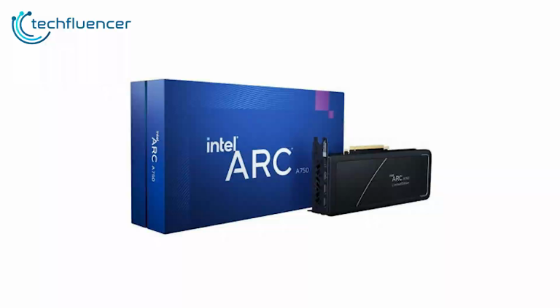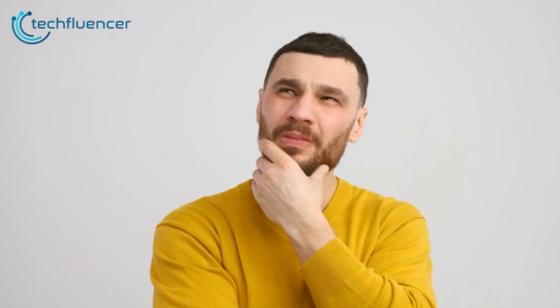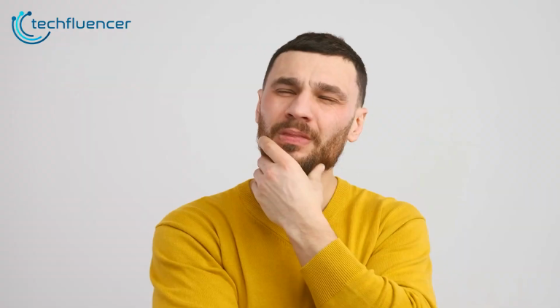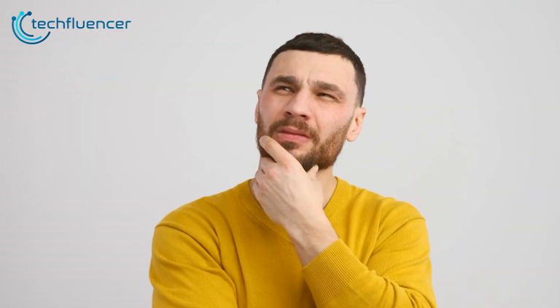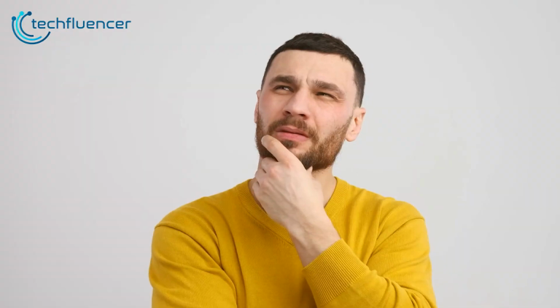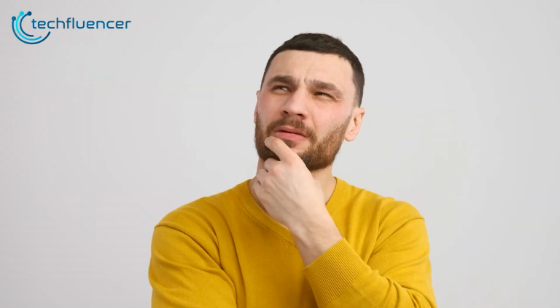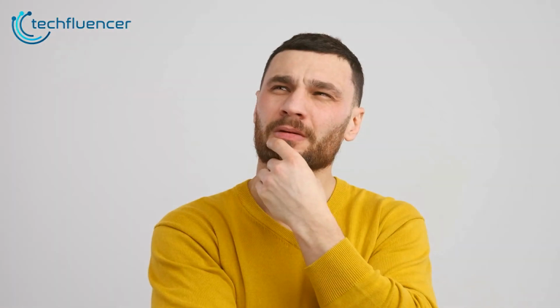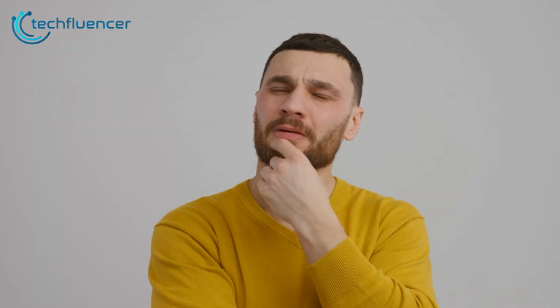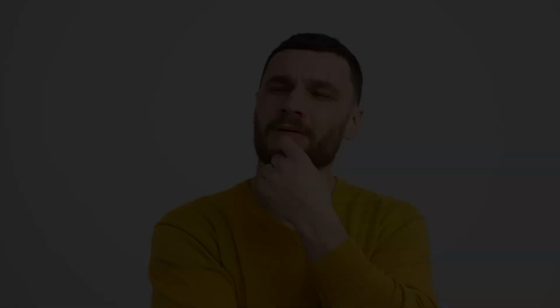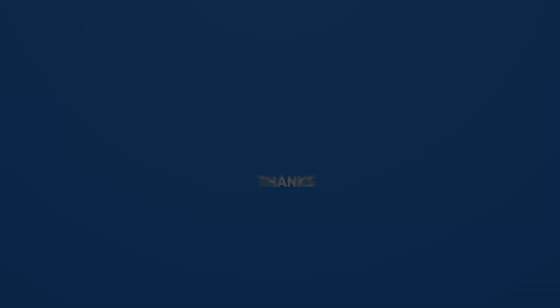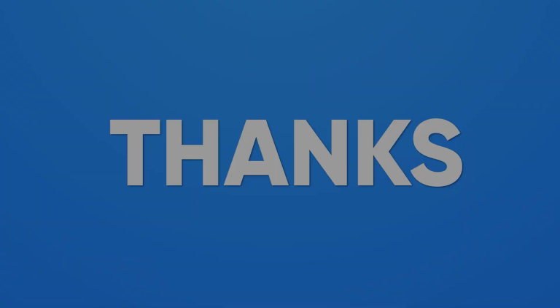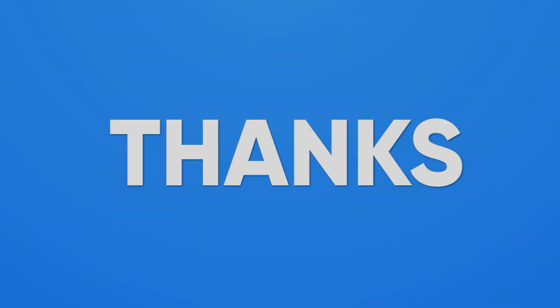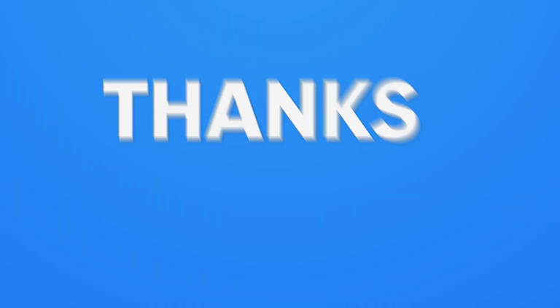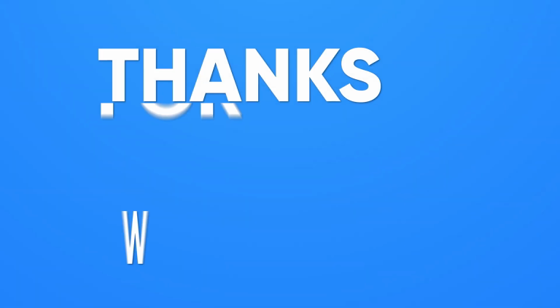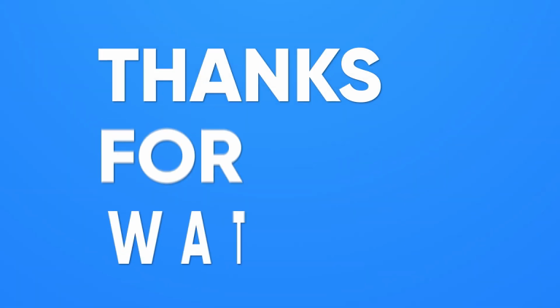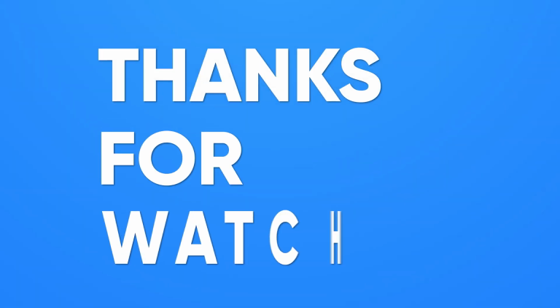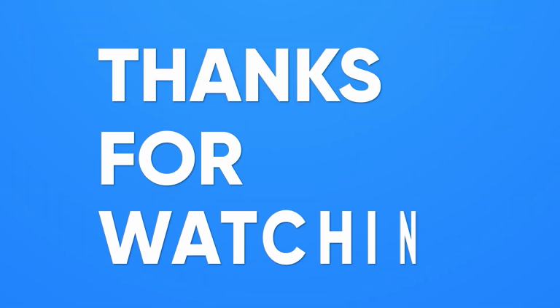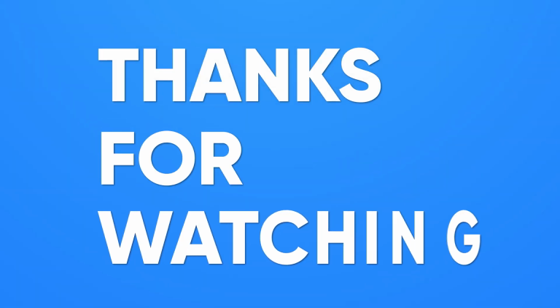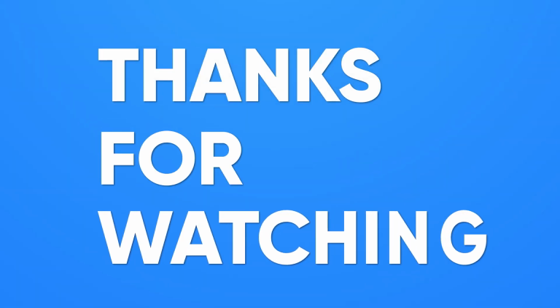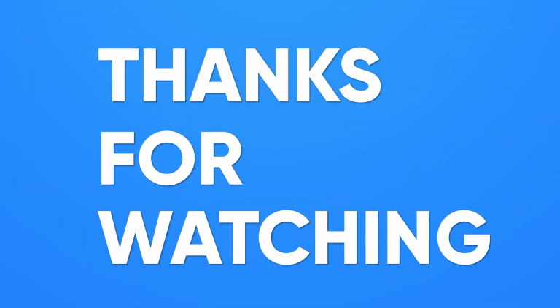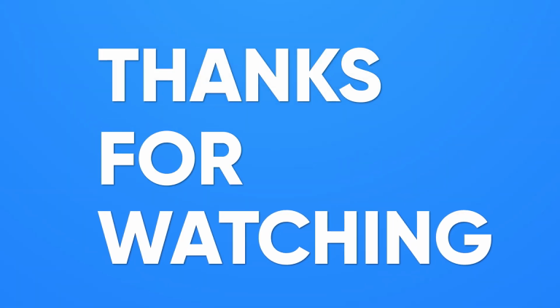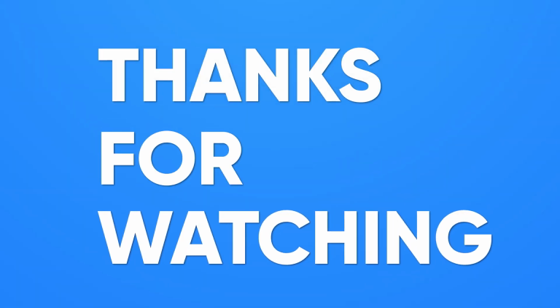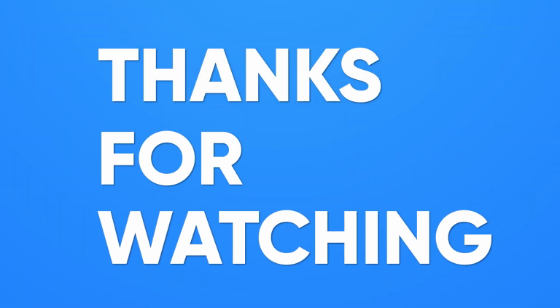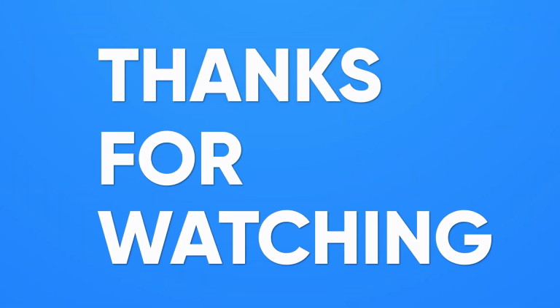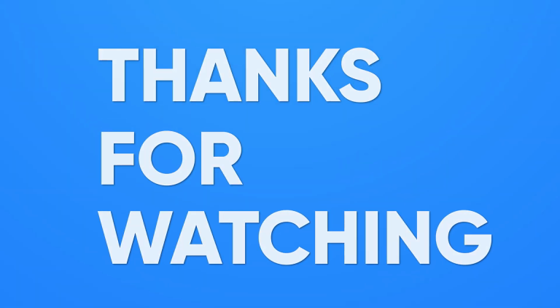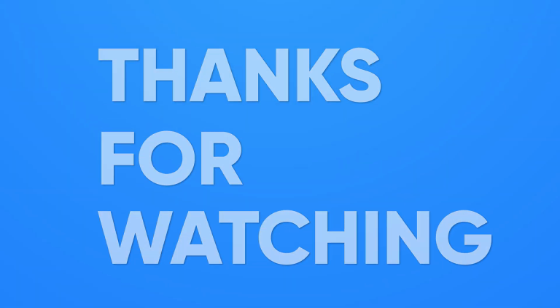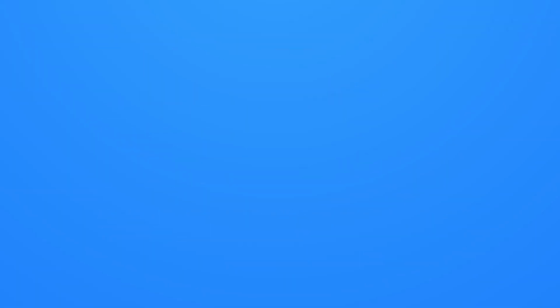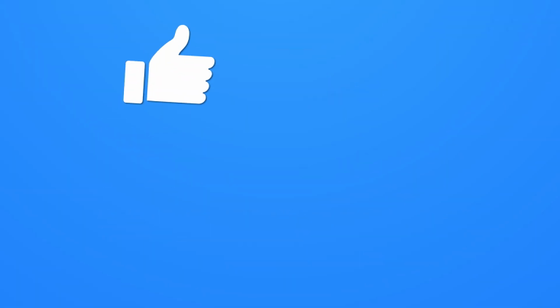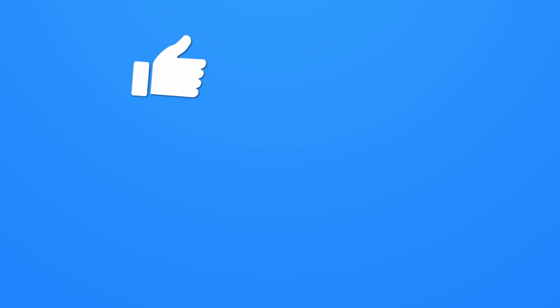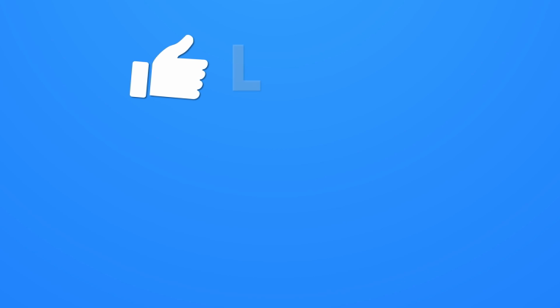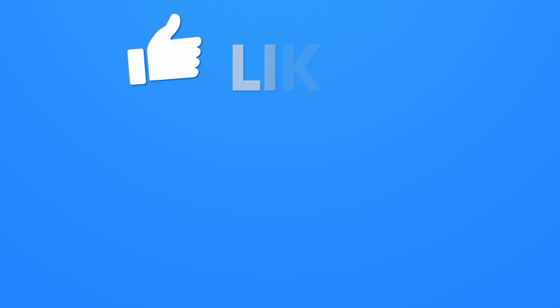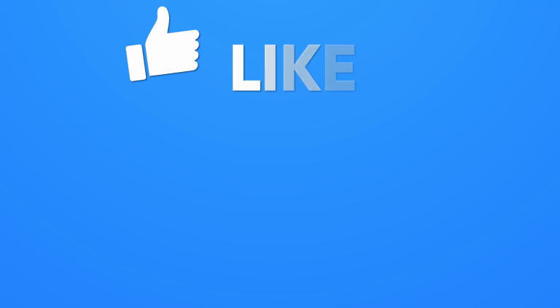So that's all for today. Thanks for watching our video — like, share, and subscribe to get more videos like this.